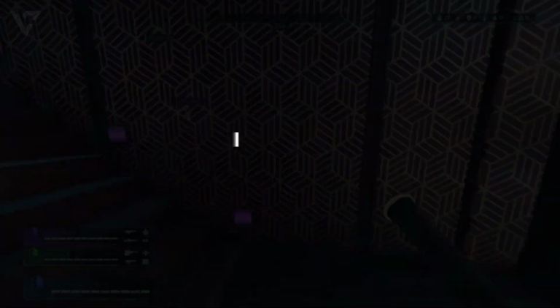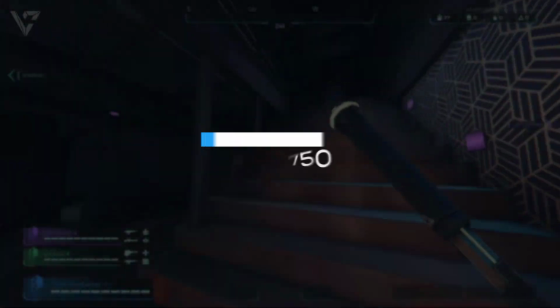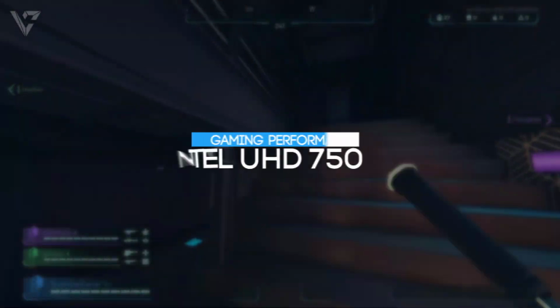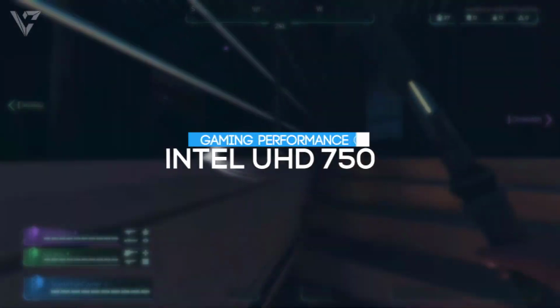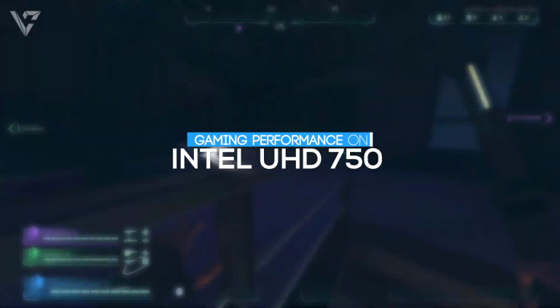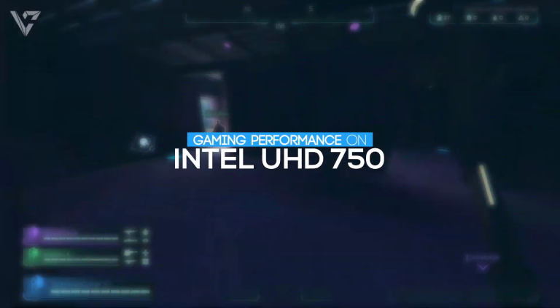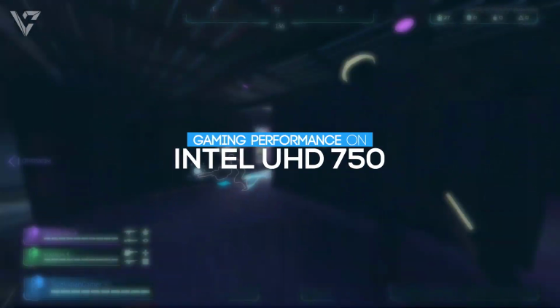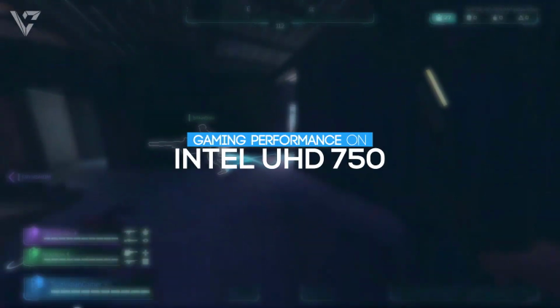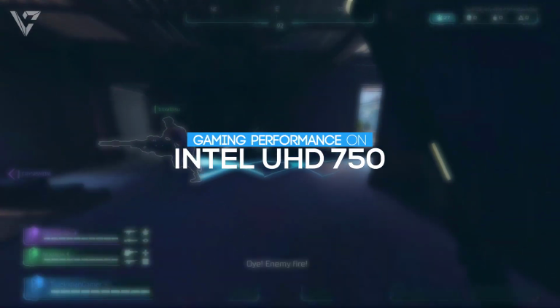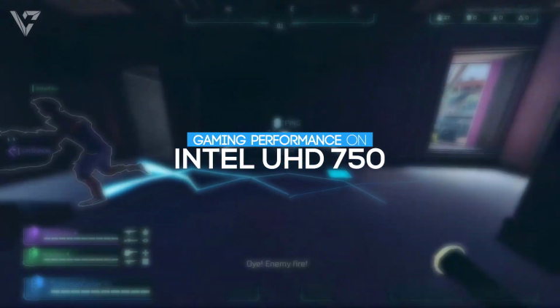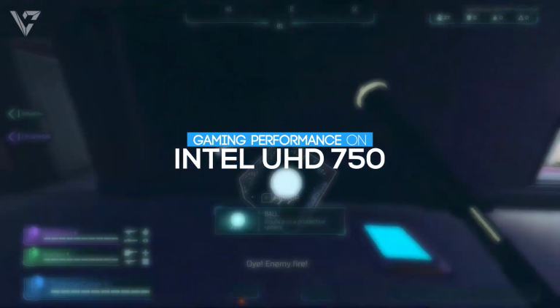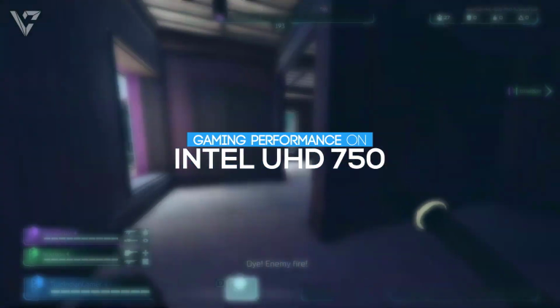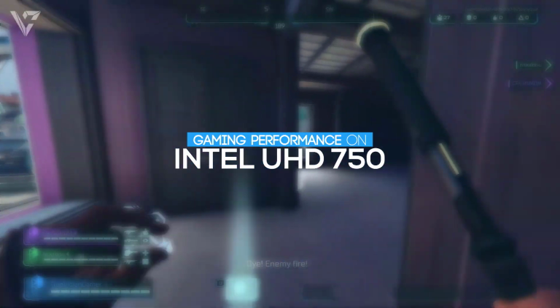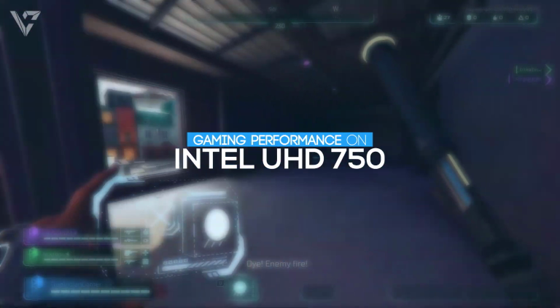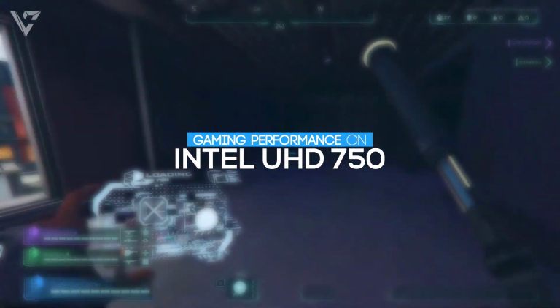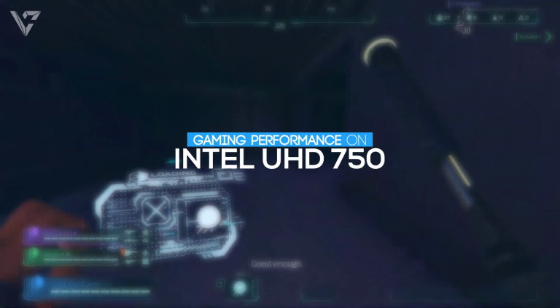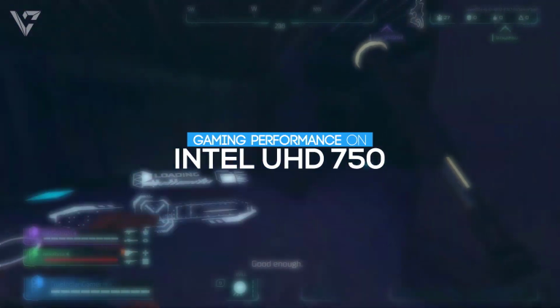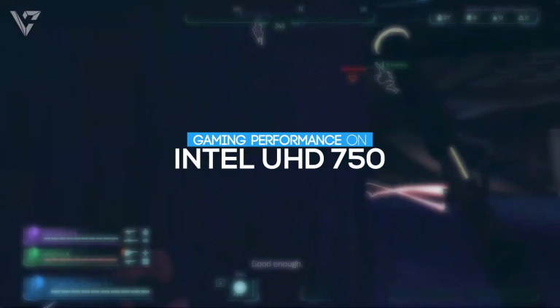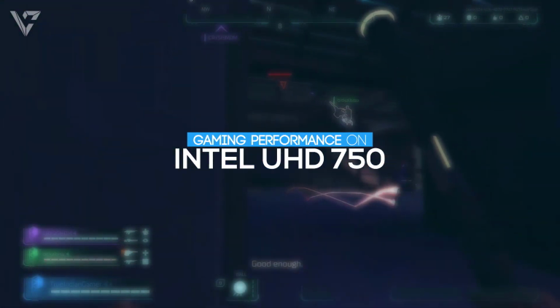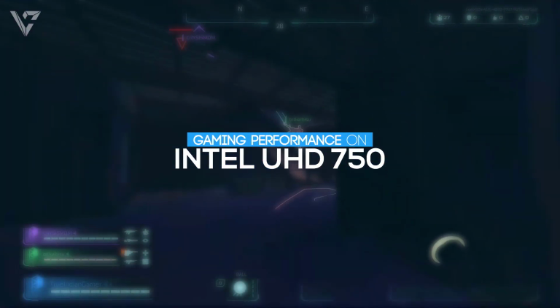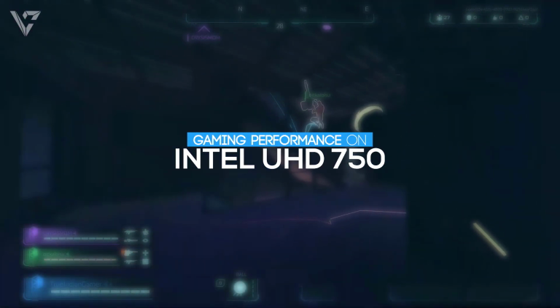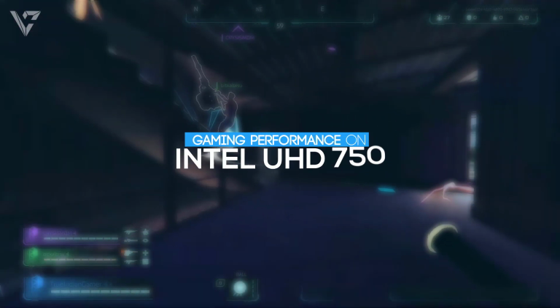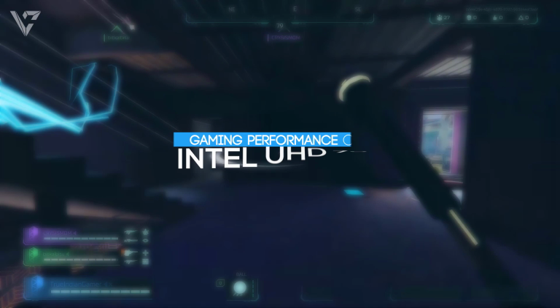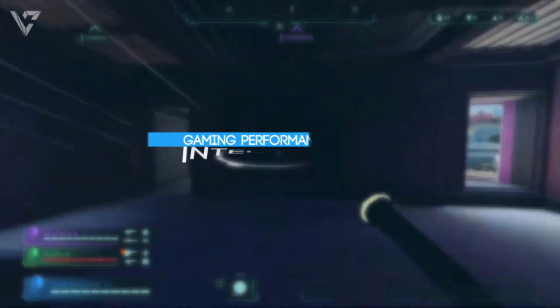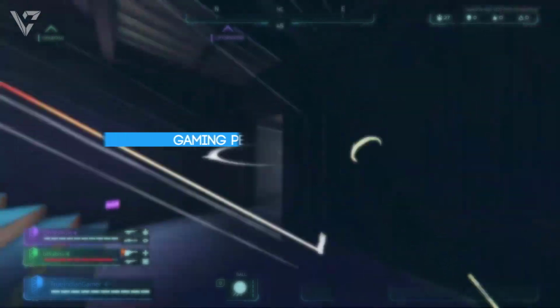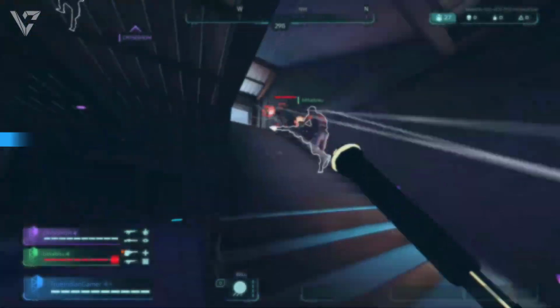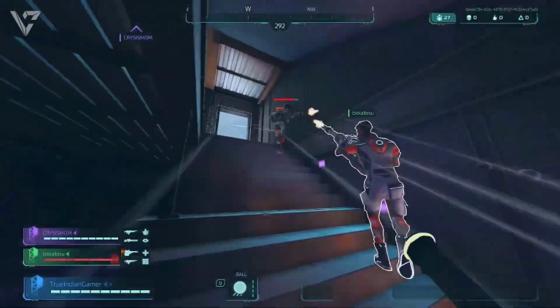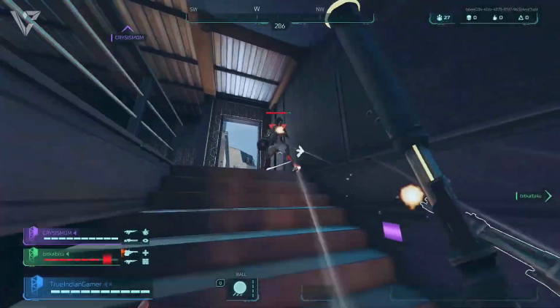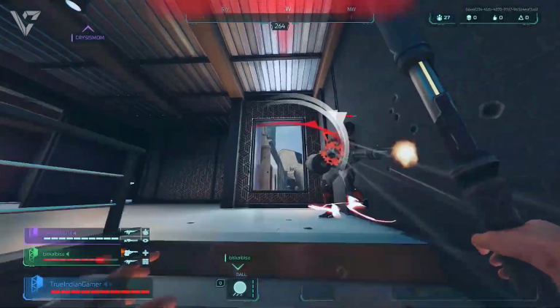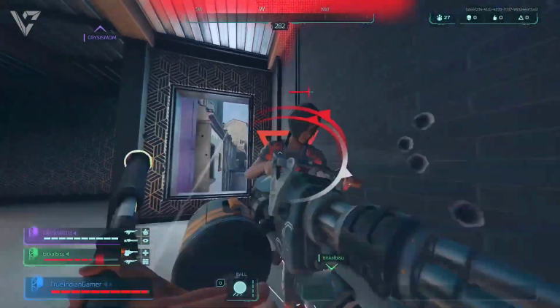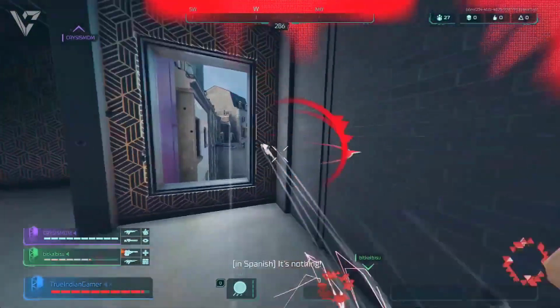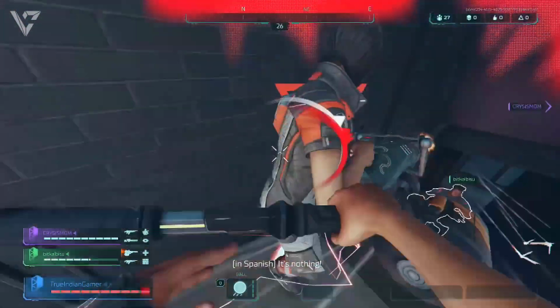Hello guys, and today I'm going to show you the gaming performance on the Intel UHD 750 graphics. So without any further ado, let's get started.